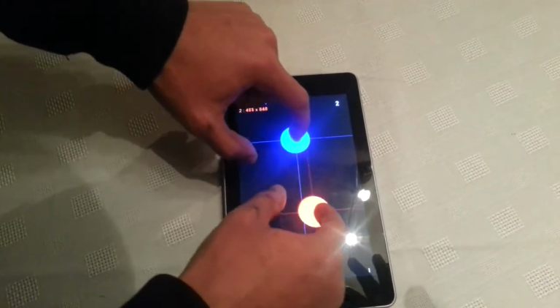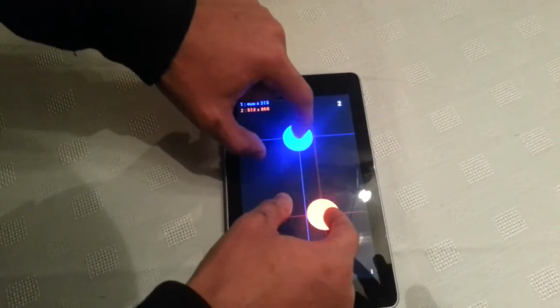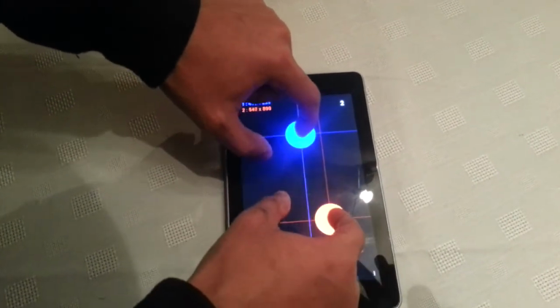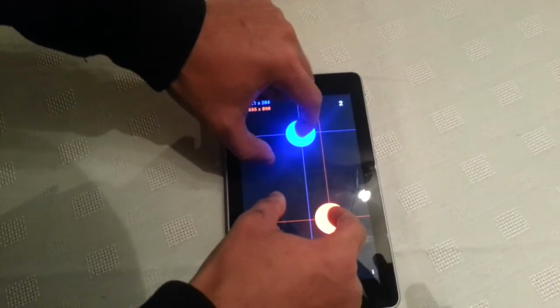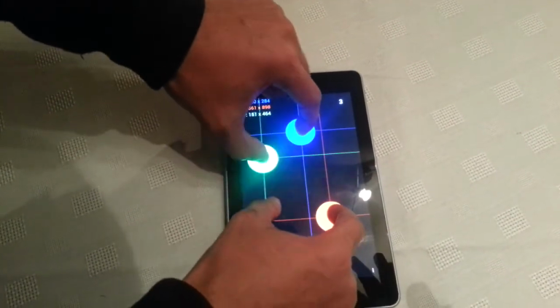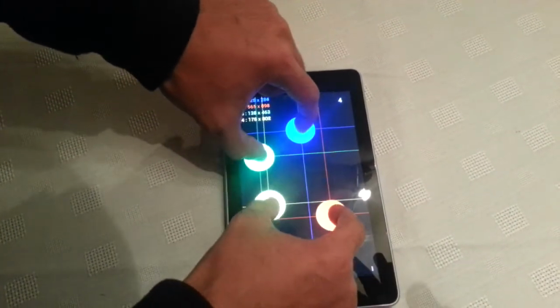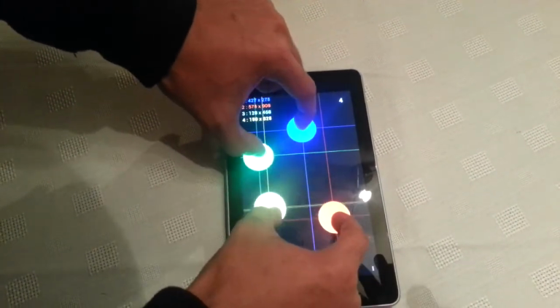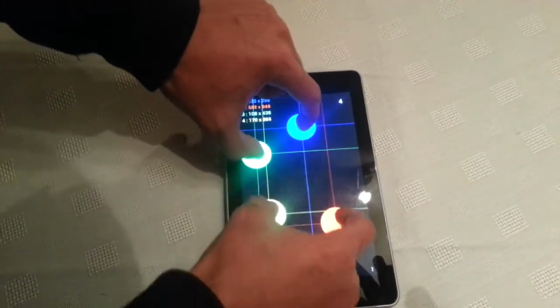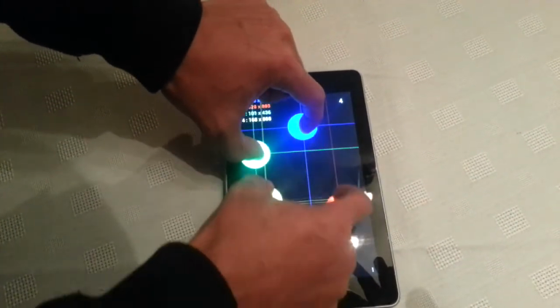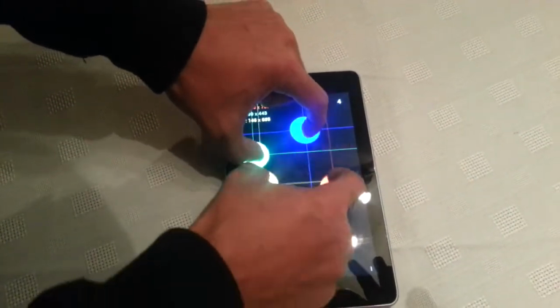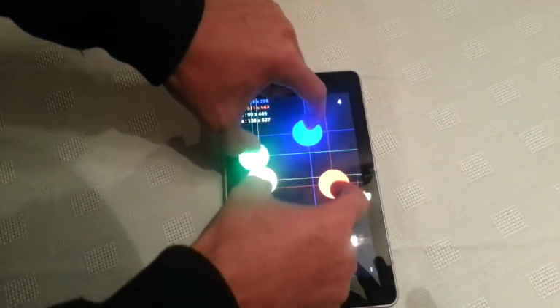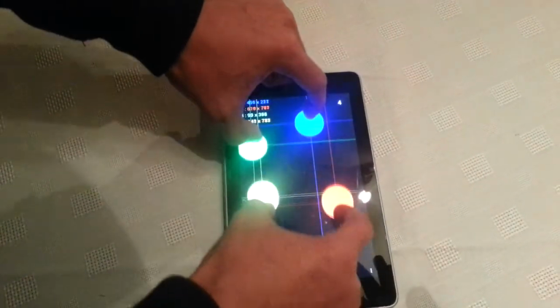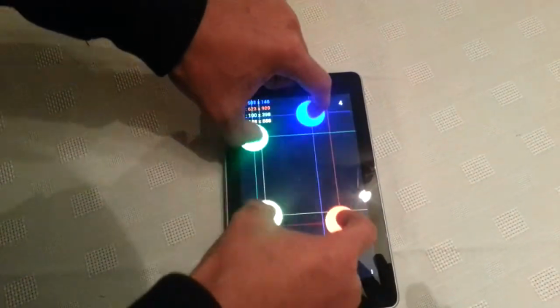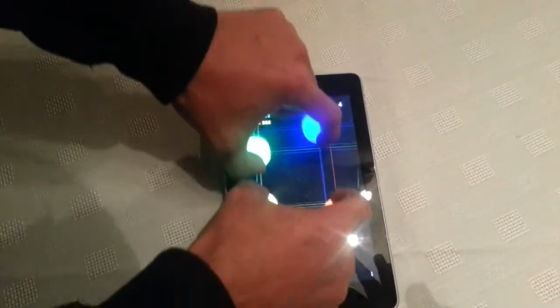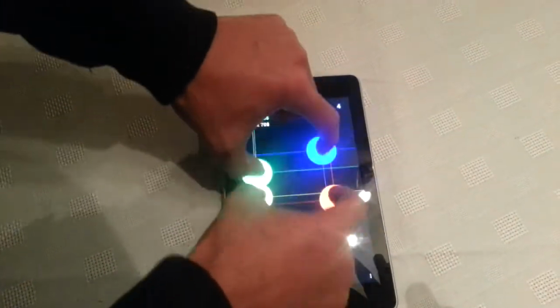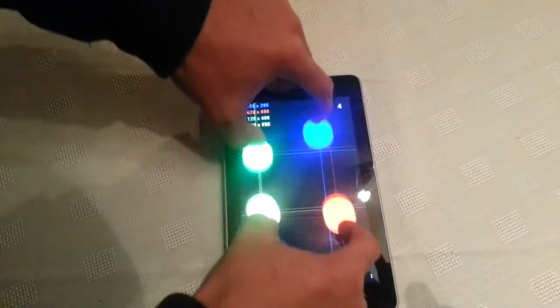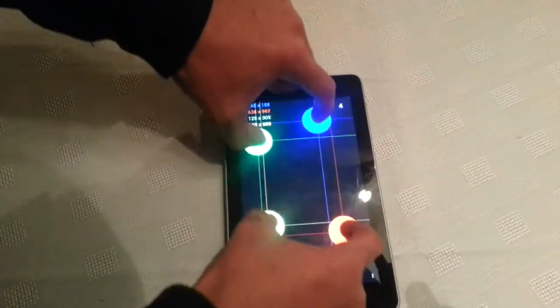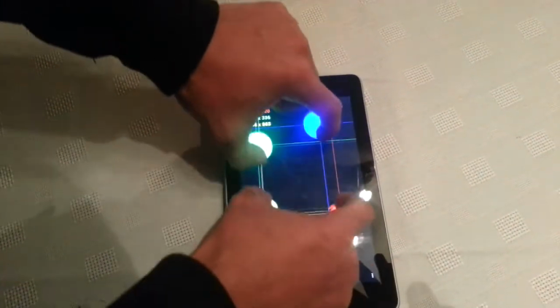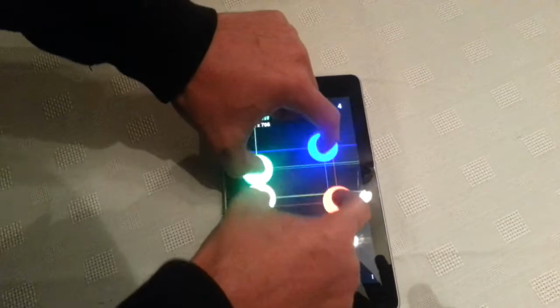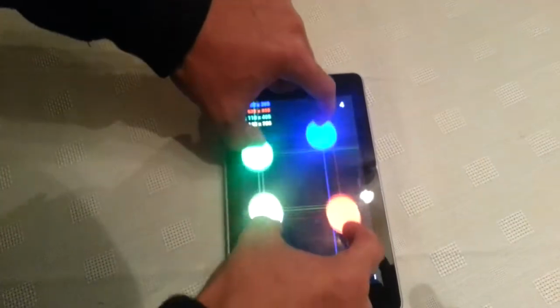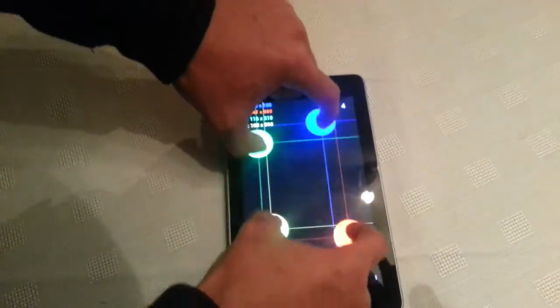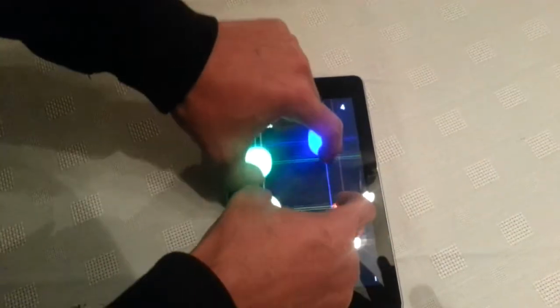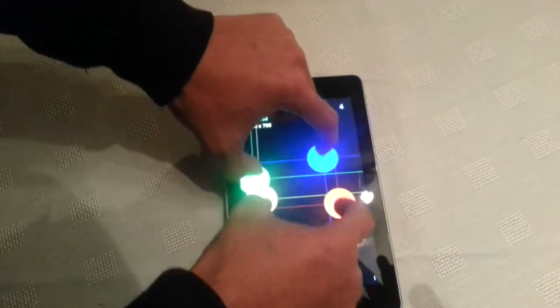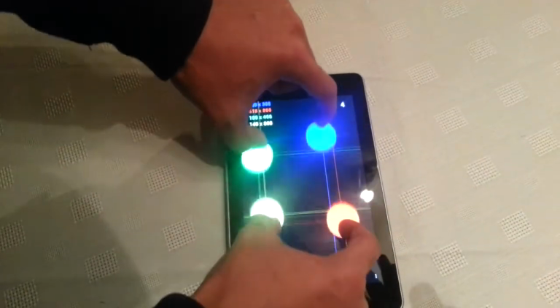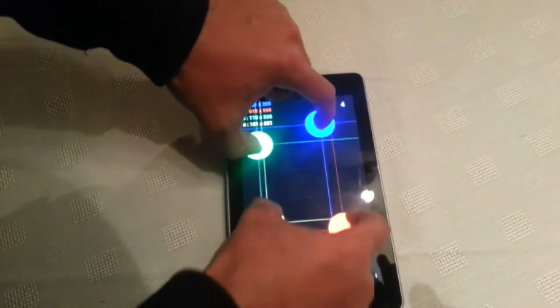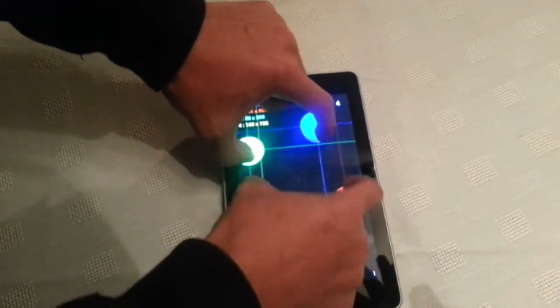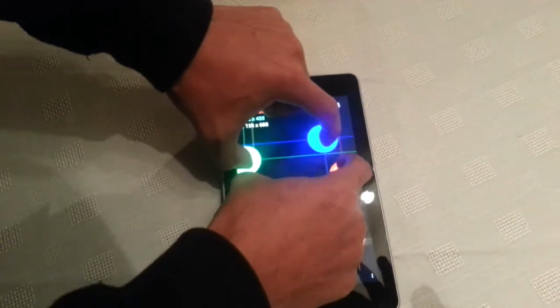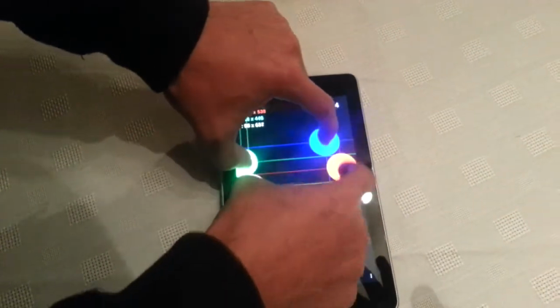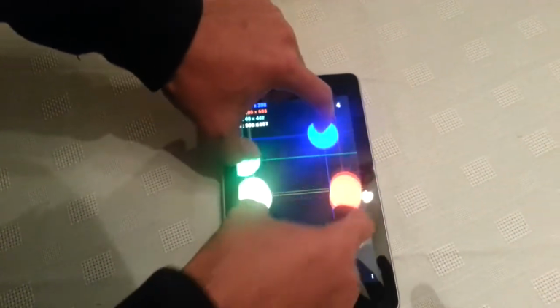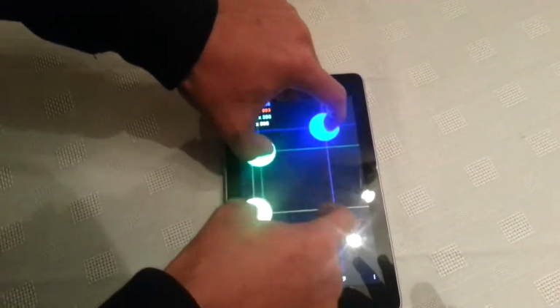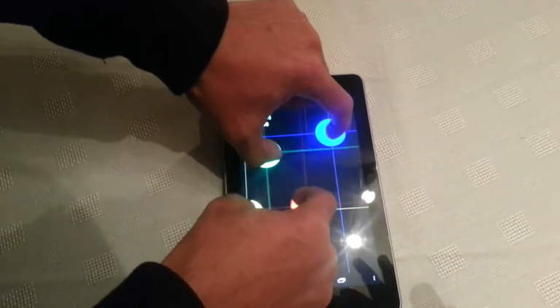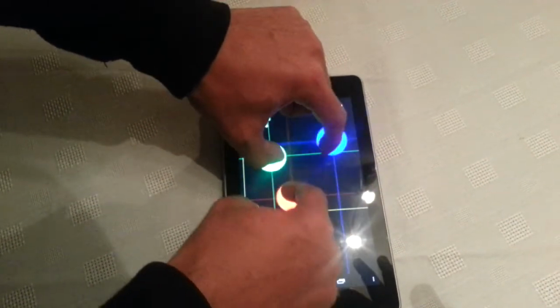I'm going to put 4 fingers on there. You can see they move around just fine, no issues, no lag.